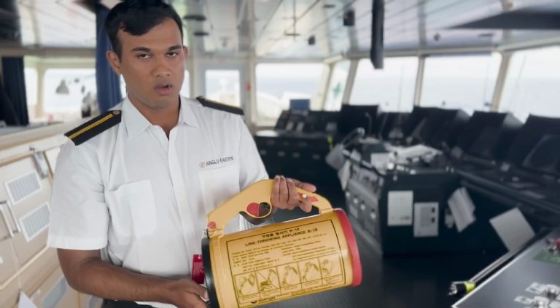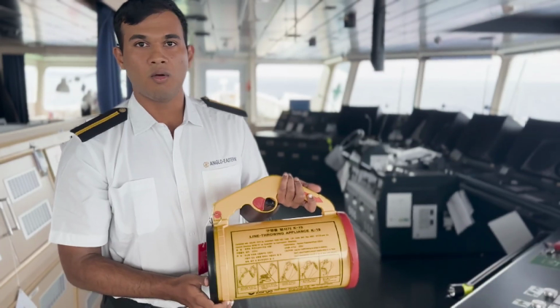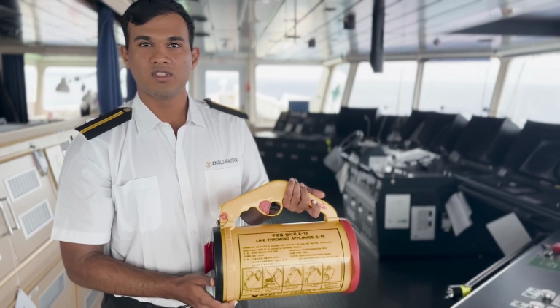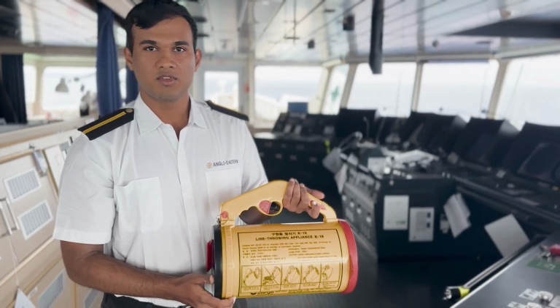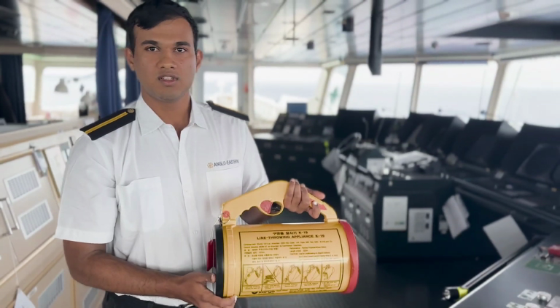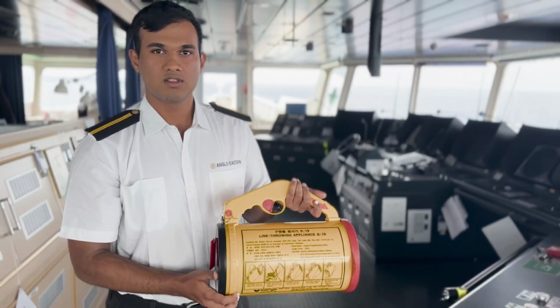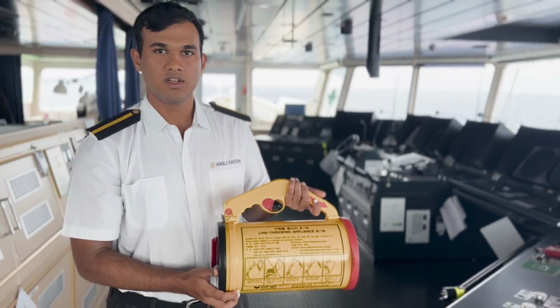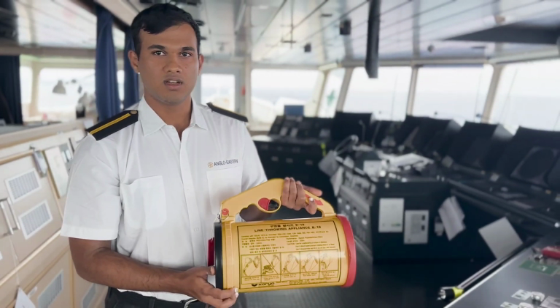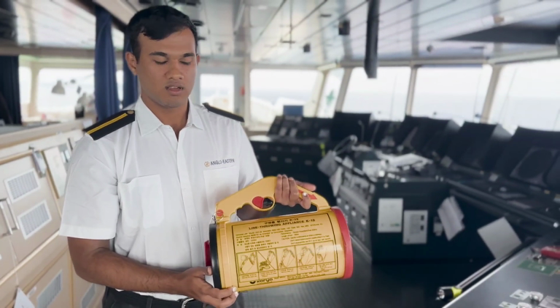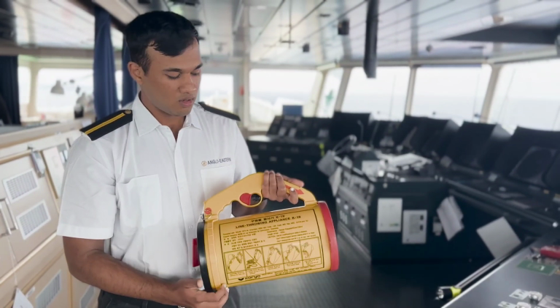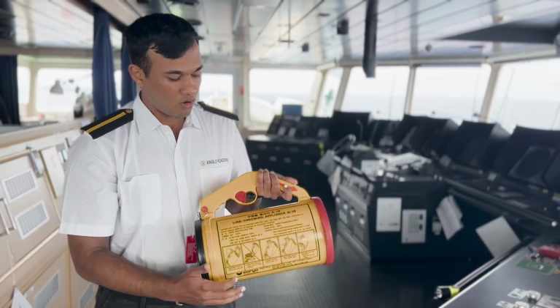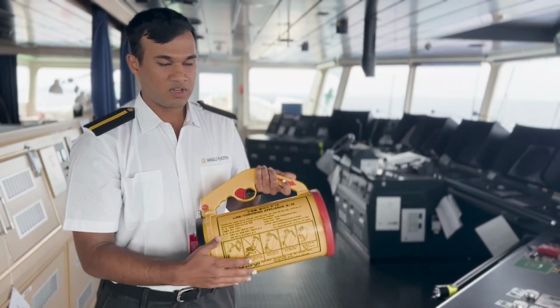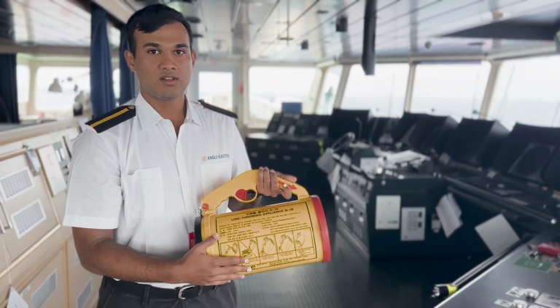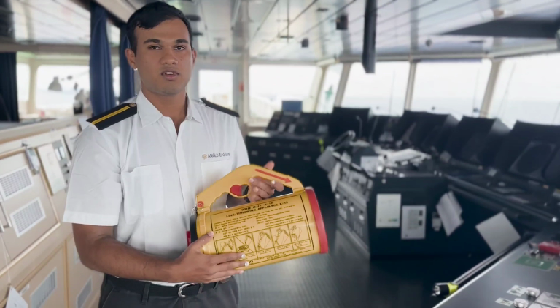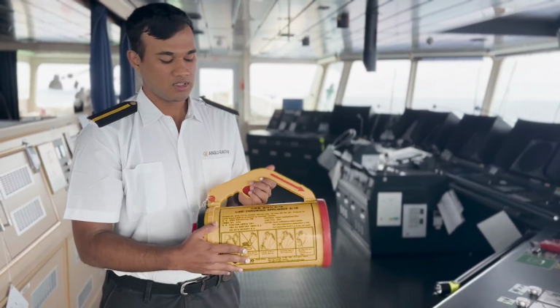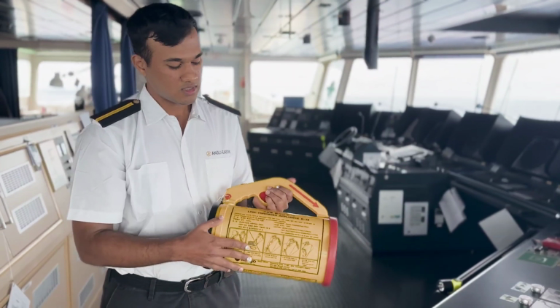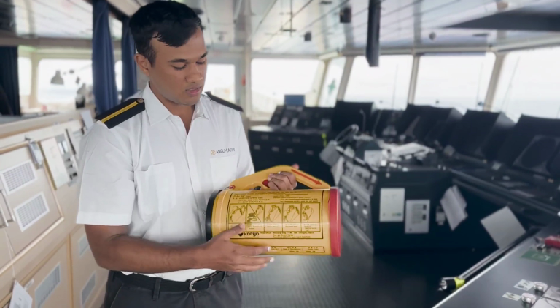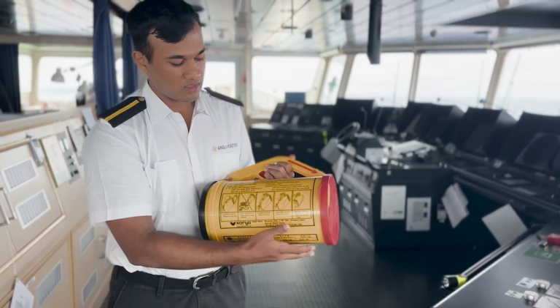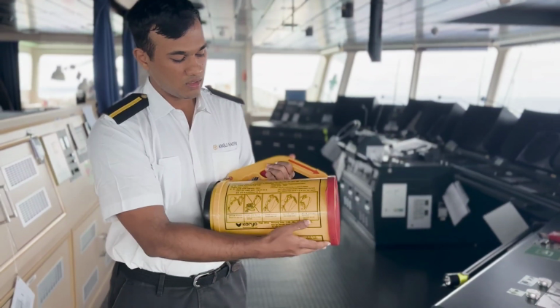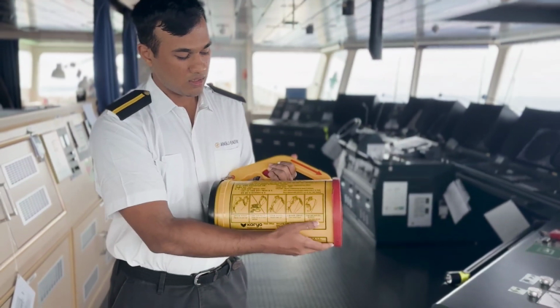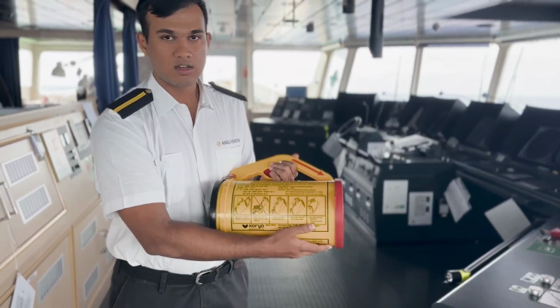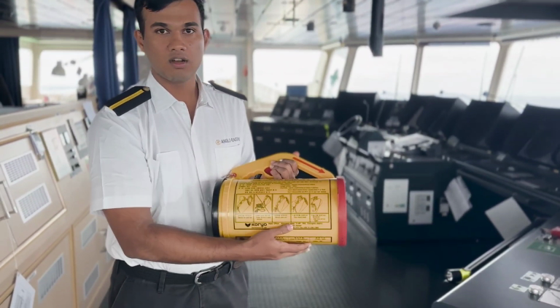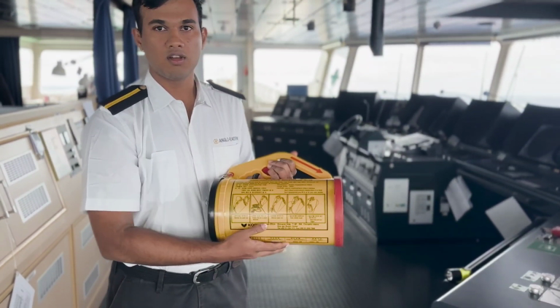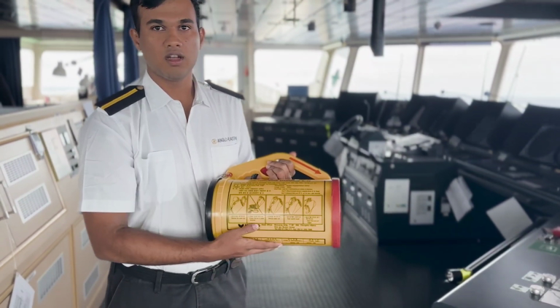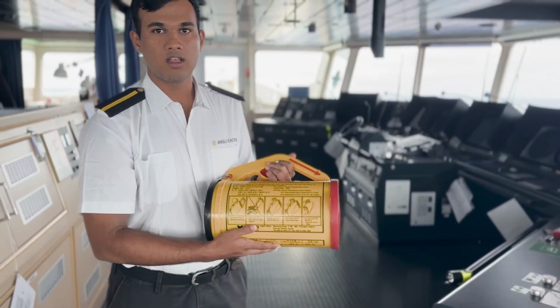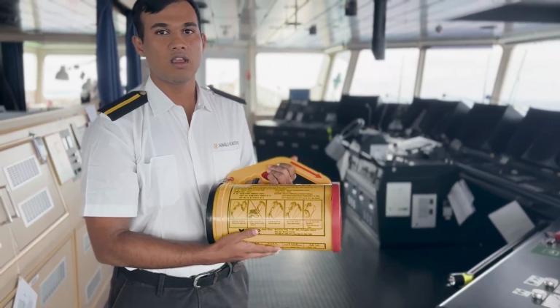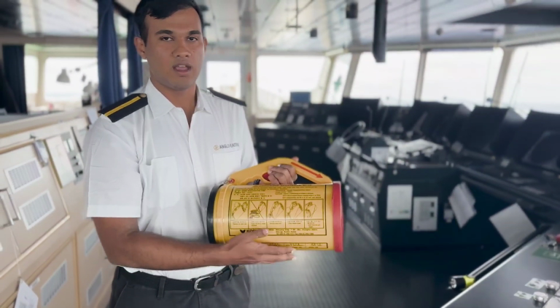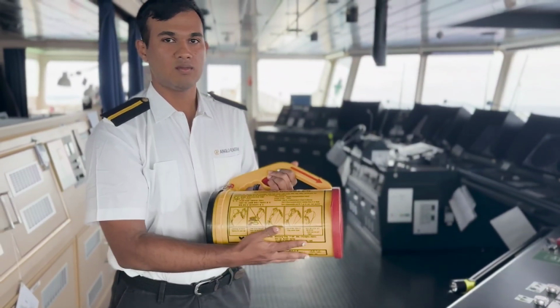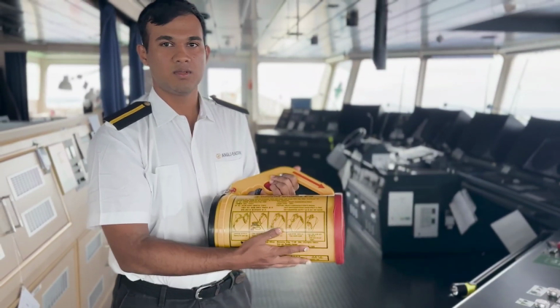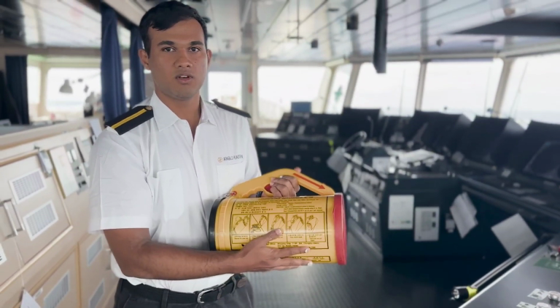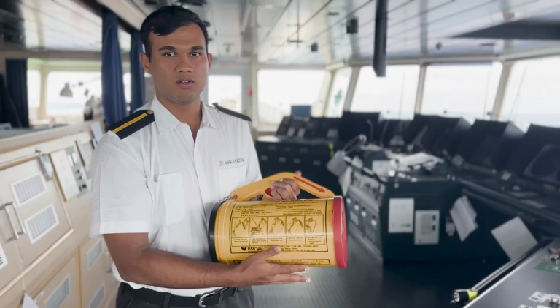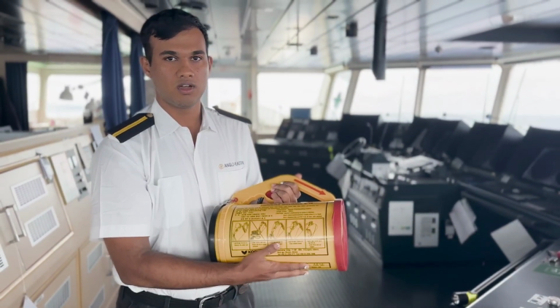Operation procedures of an LTA. Operation procedures are clearly illustrated on your LTA and they must be followed to the T.